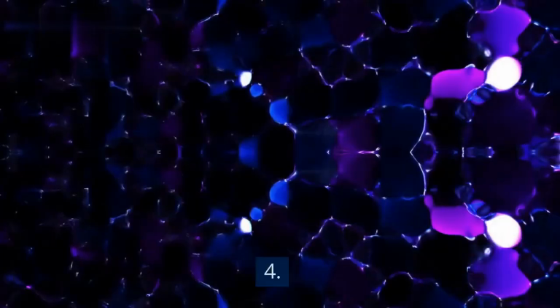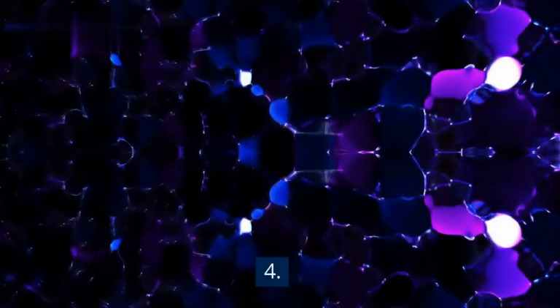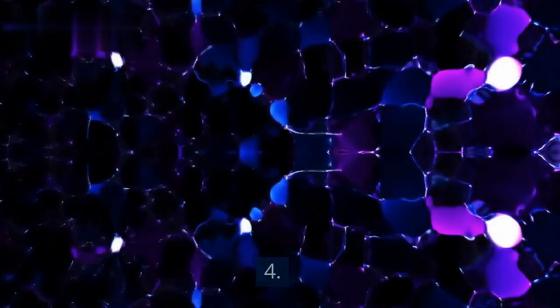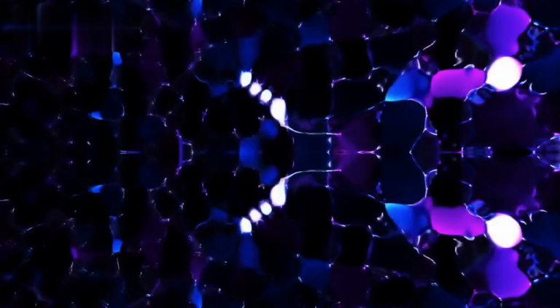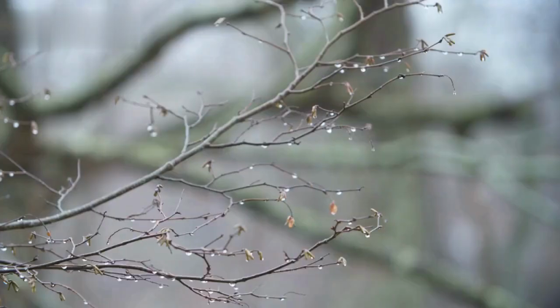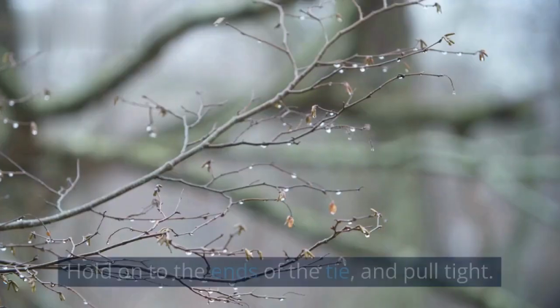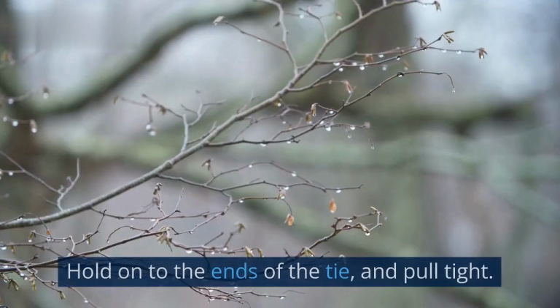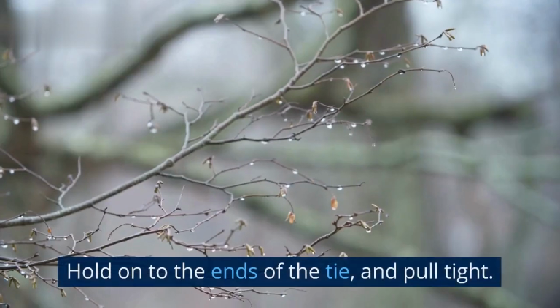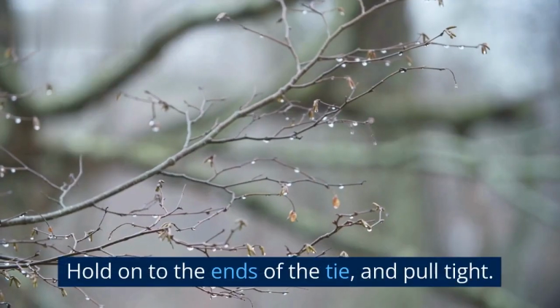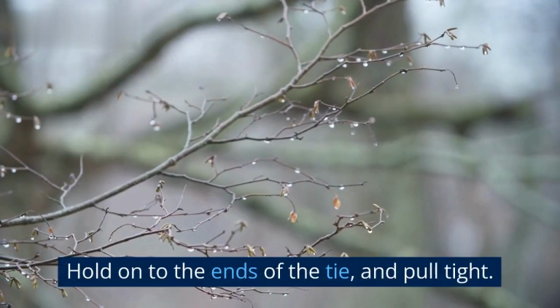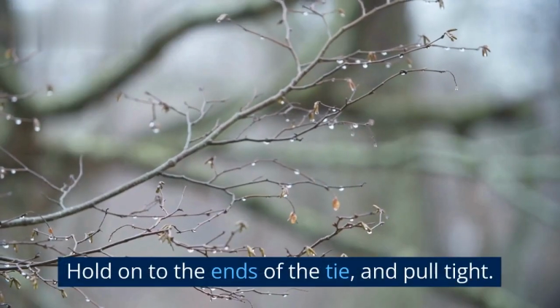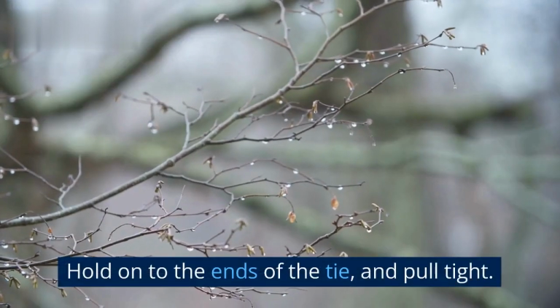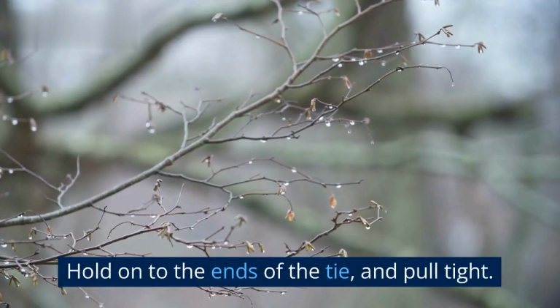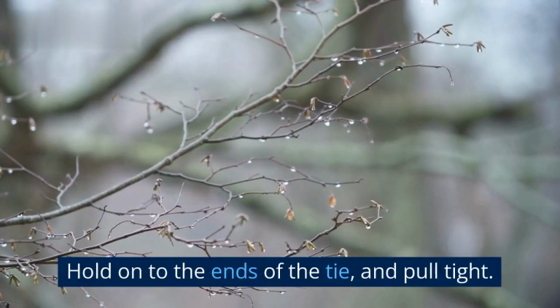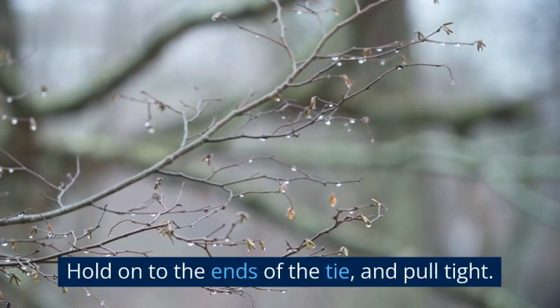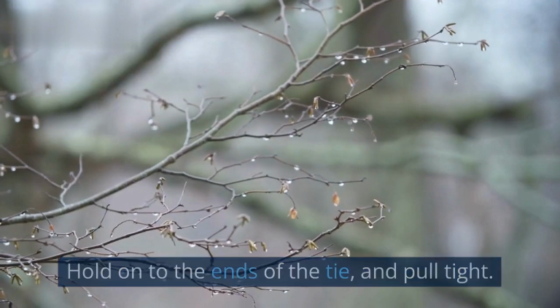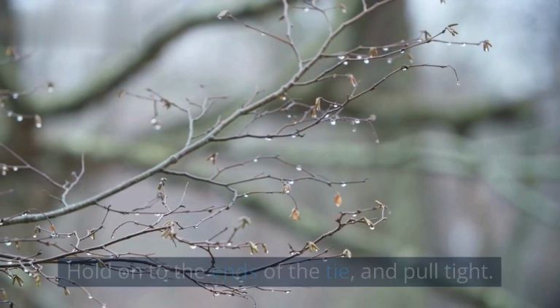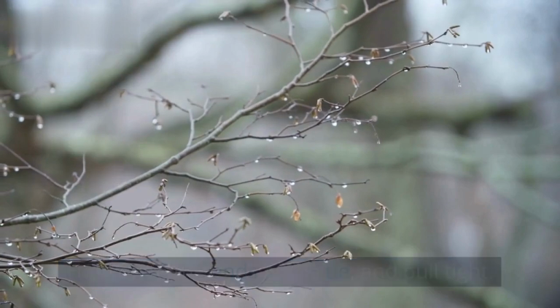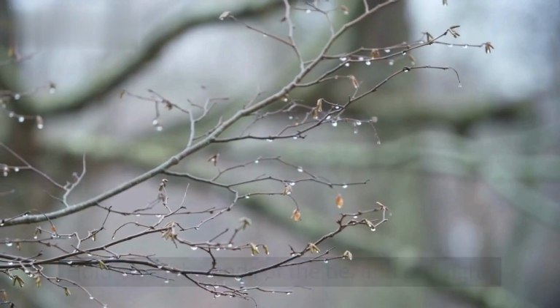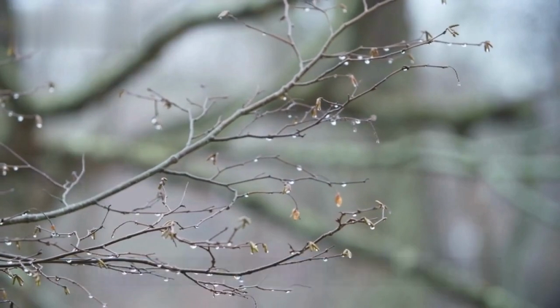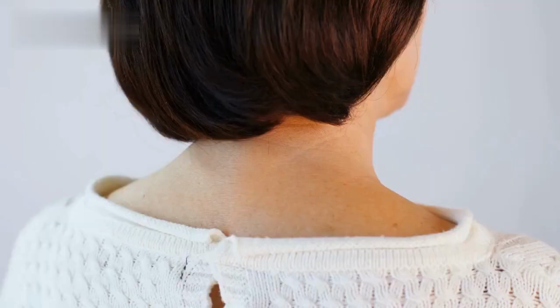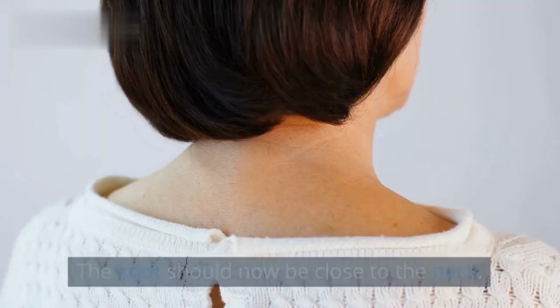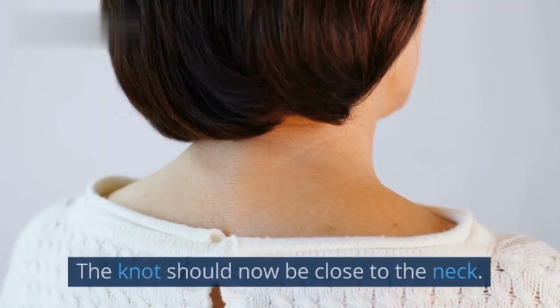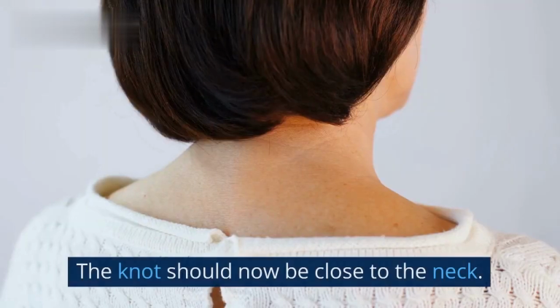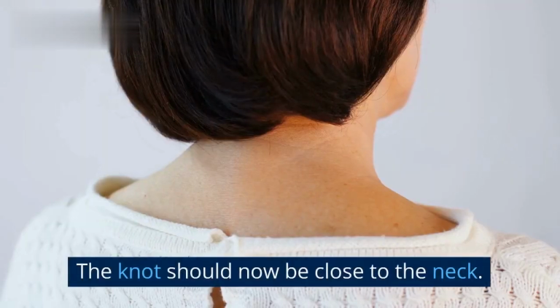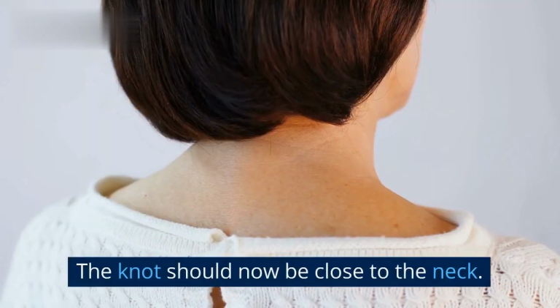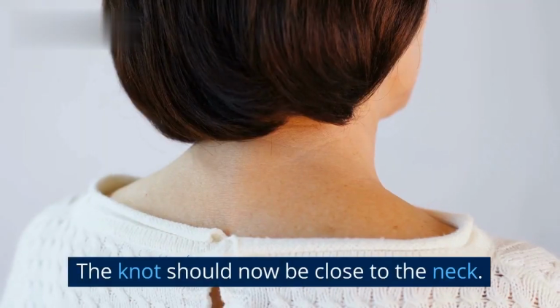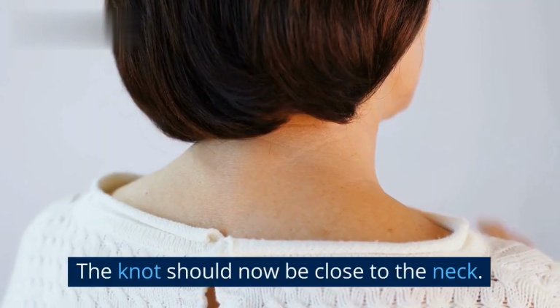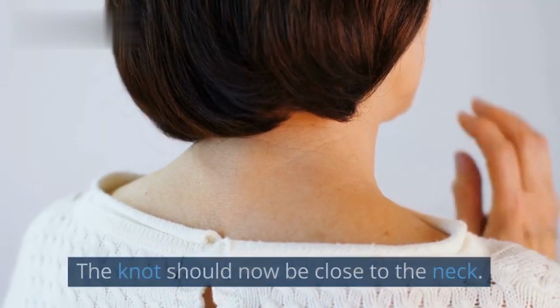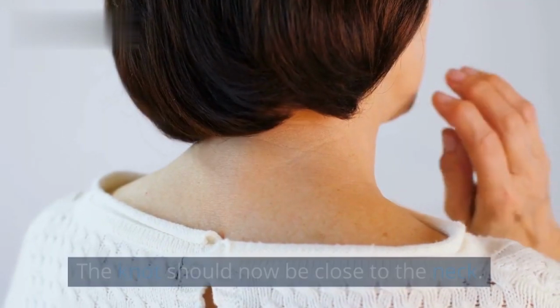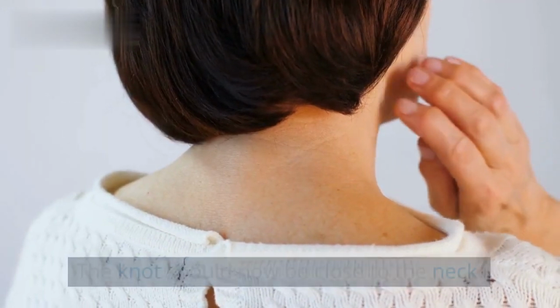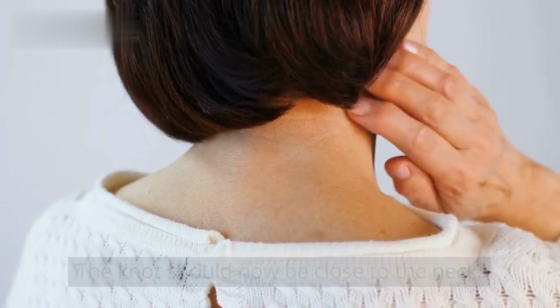4. Hold on to the ends of the tie, and pull tight. The knot should now be close to the neck.